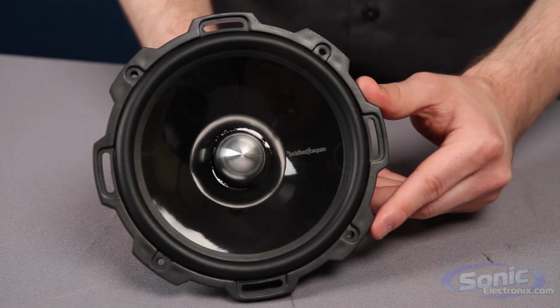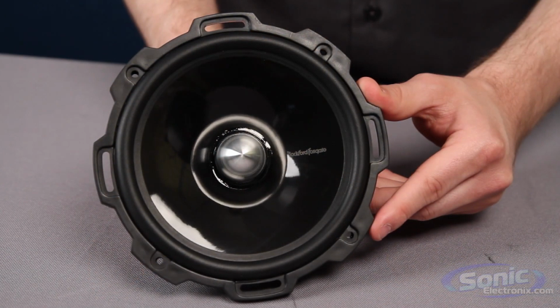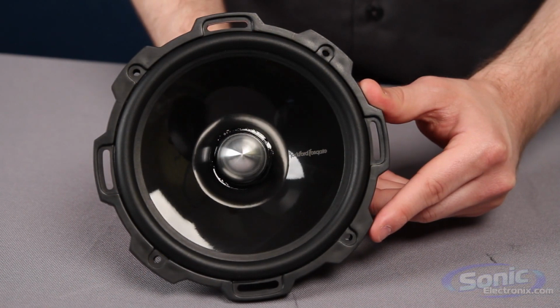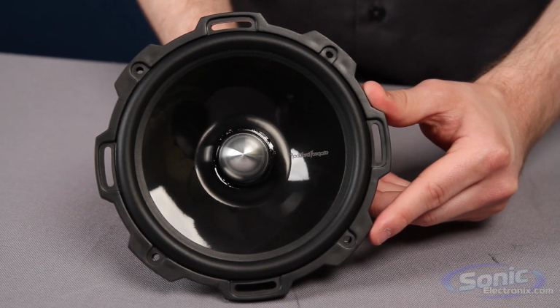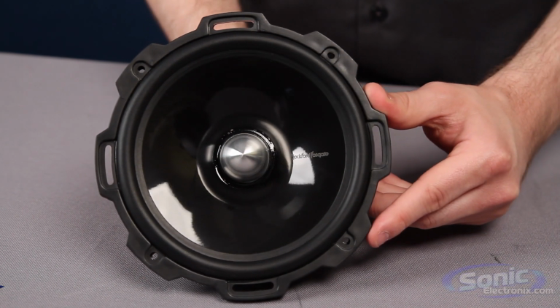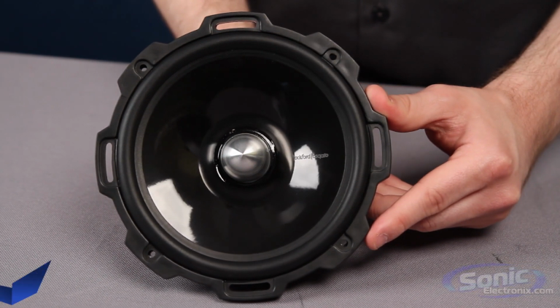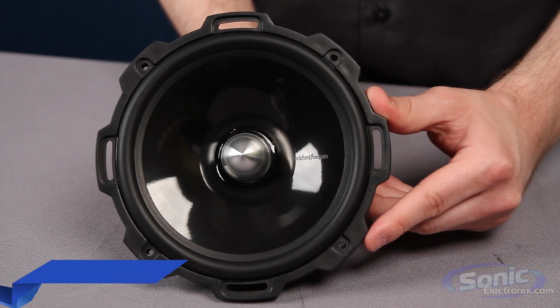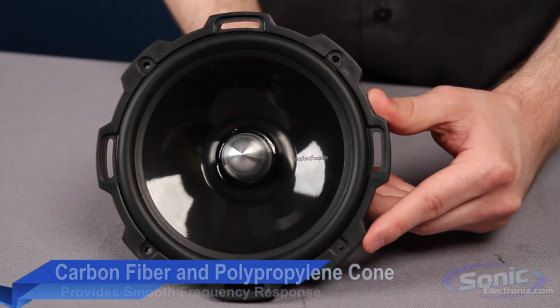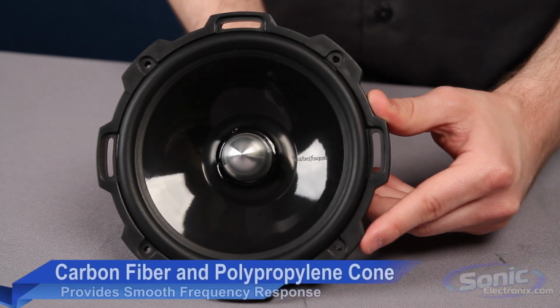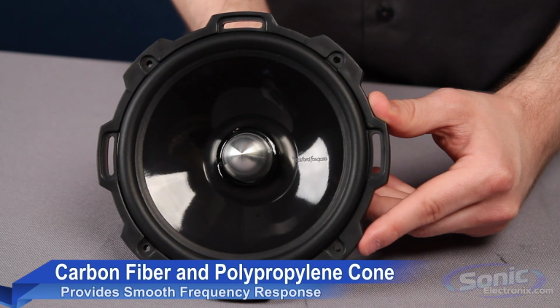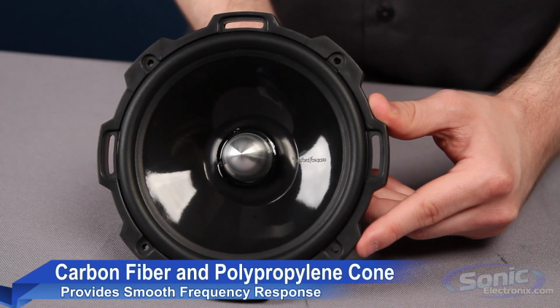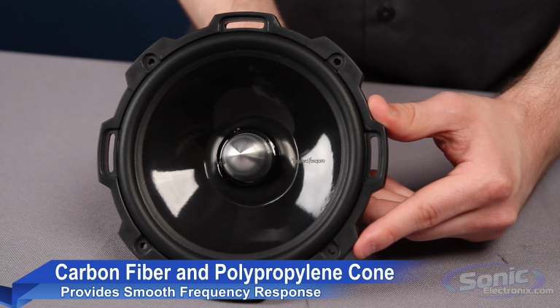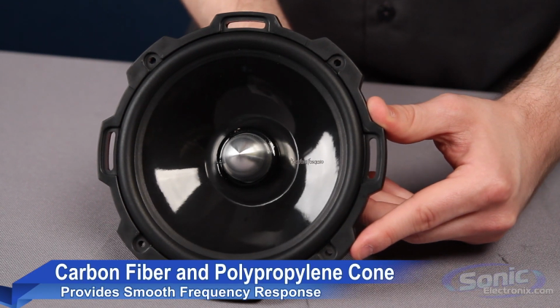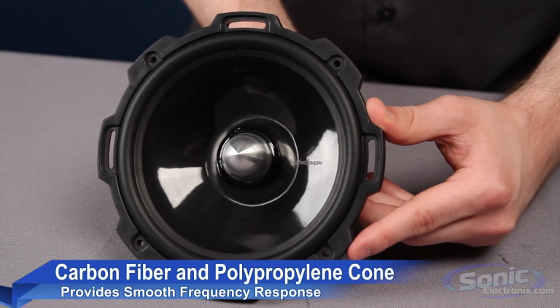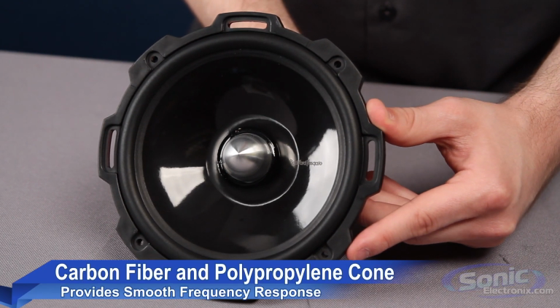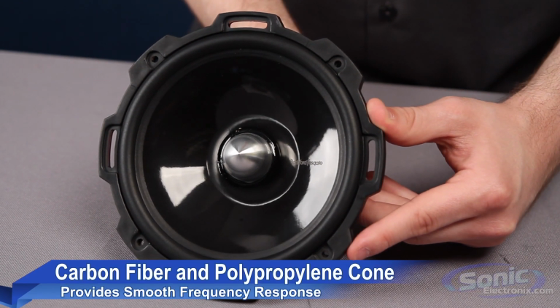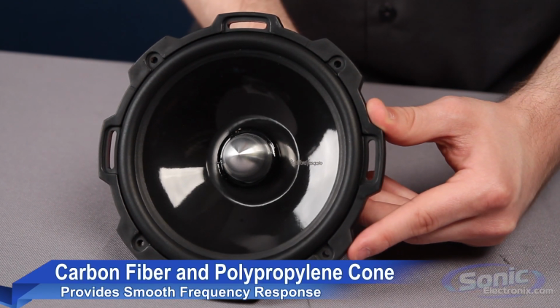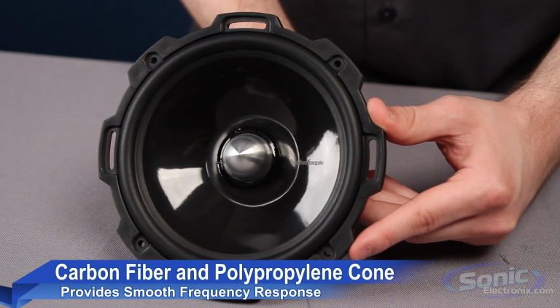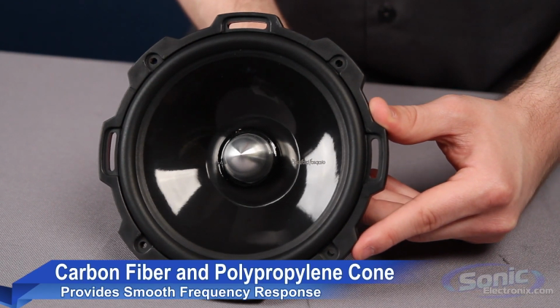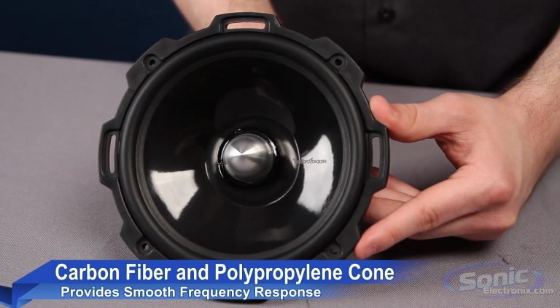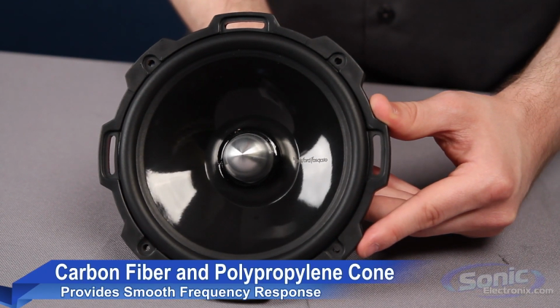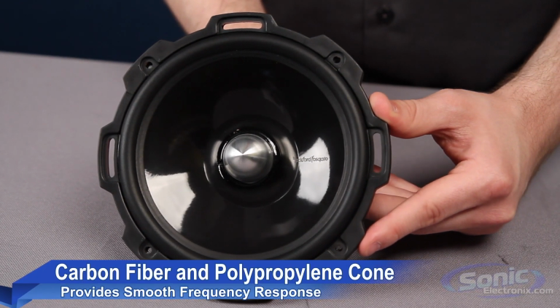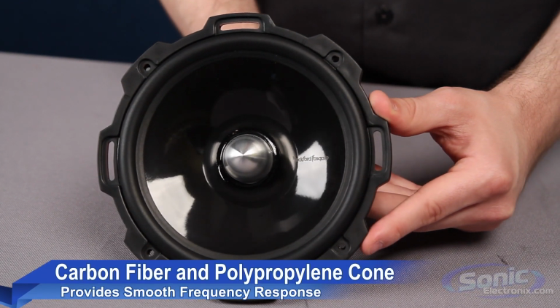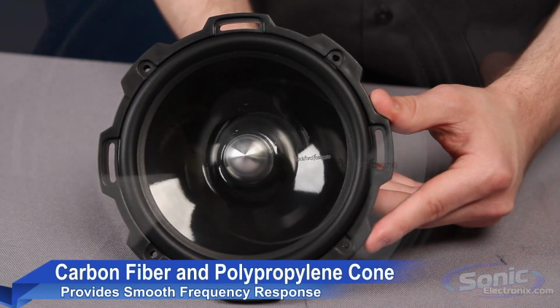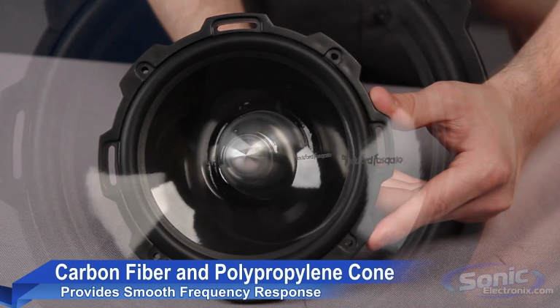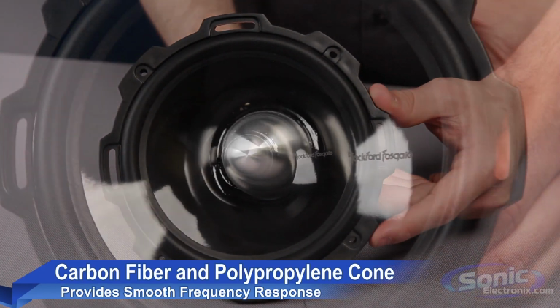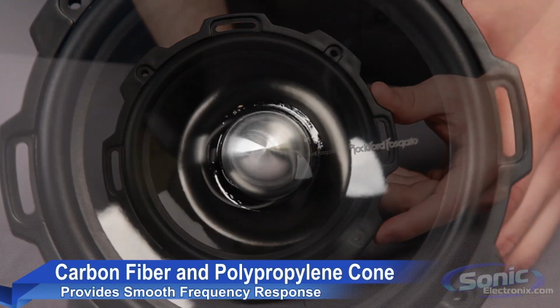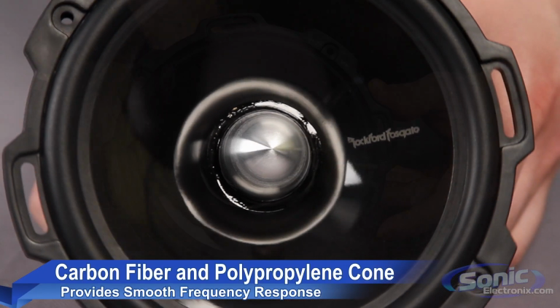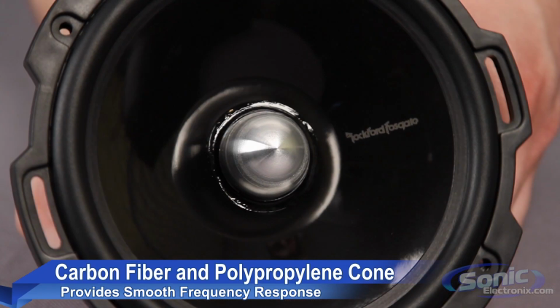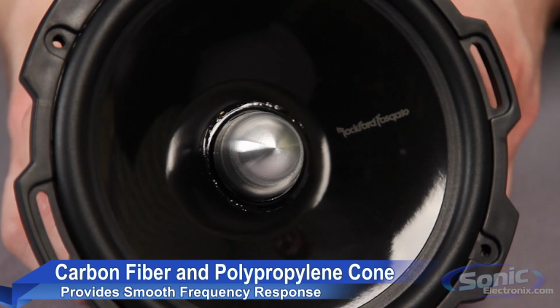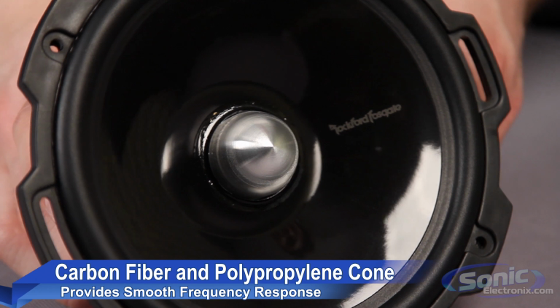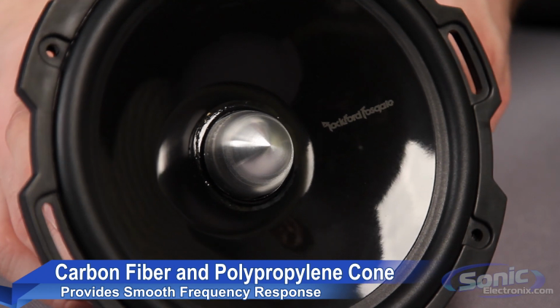The front of the midwoofer features a stiff carbon fiber and polypropylene cone combined with a butyl rubber surround to deliver fast and transient cone response.